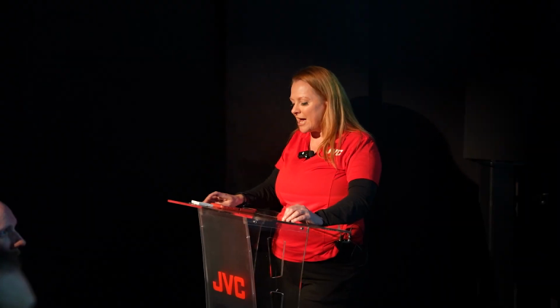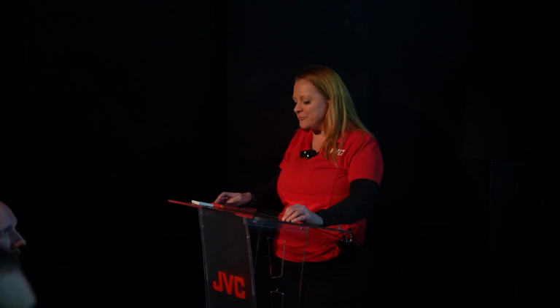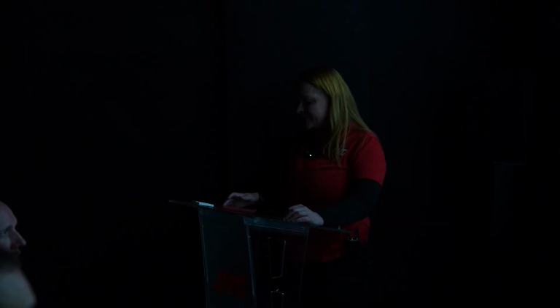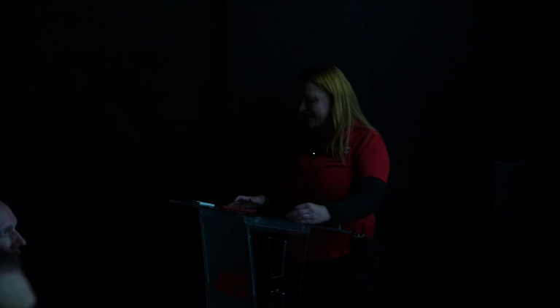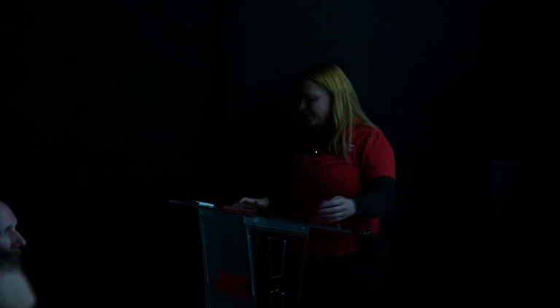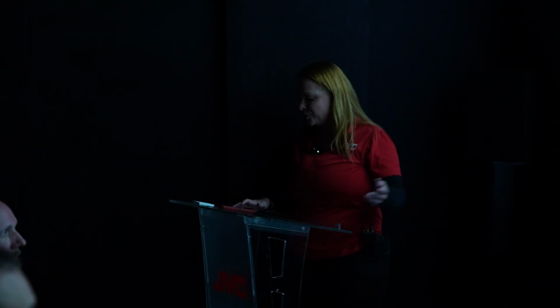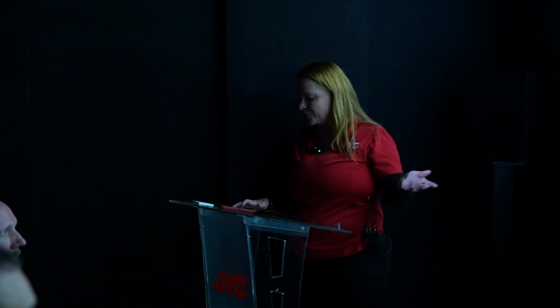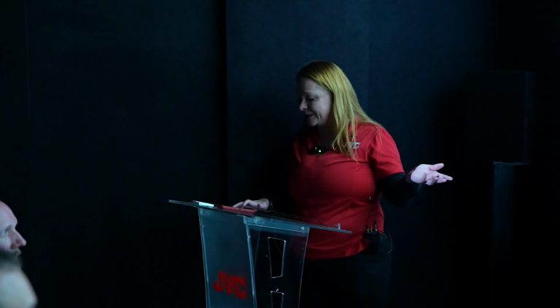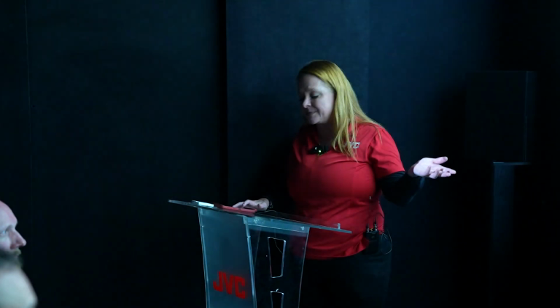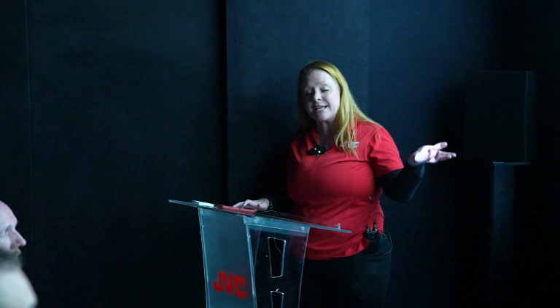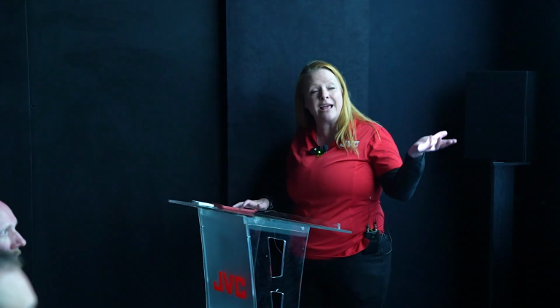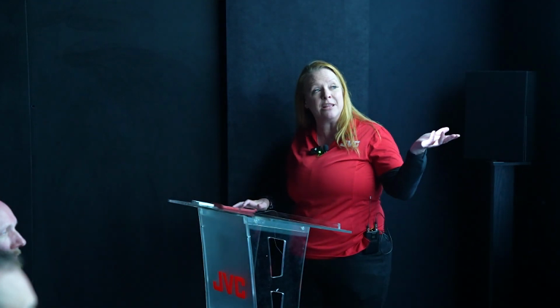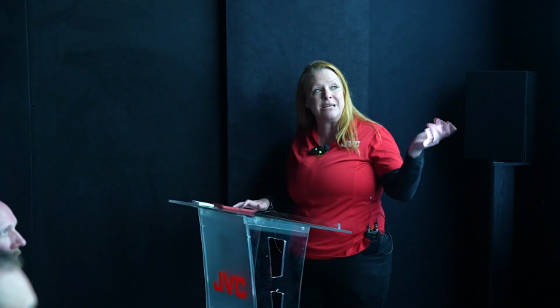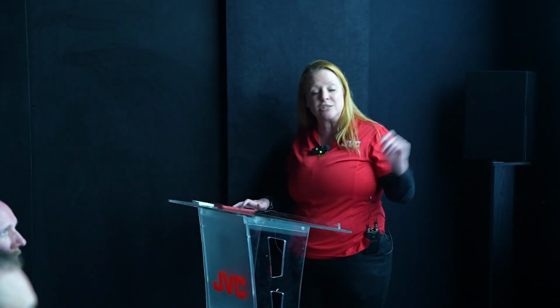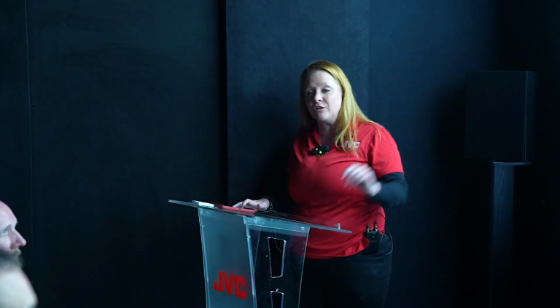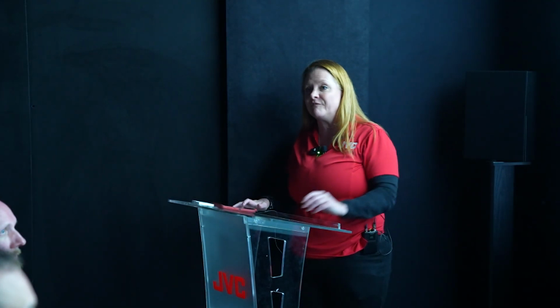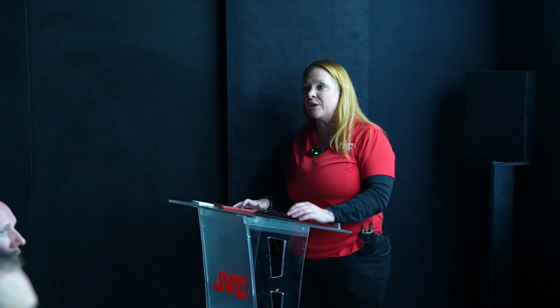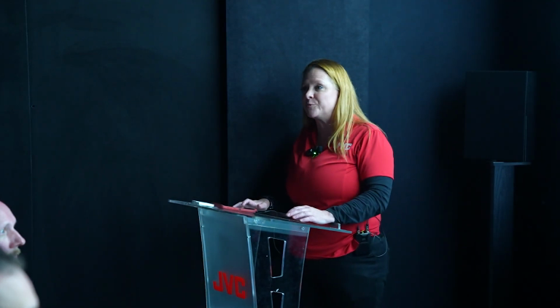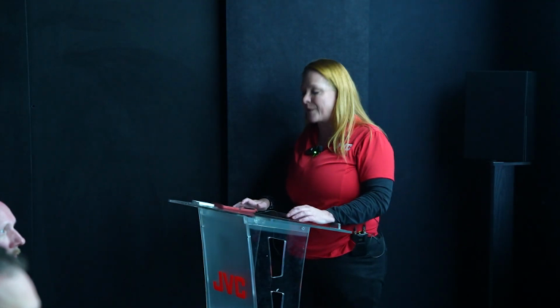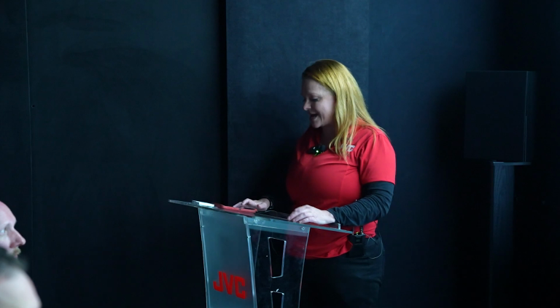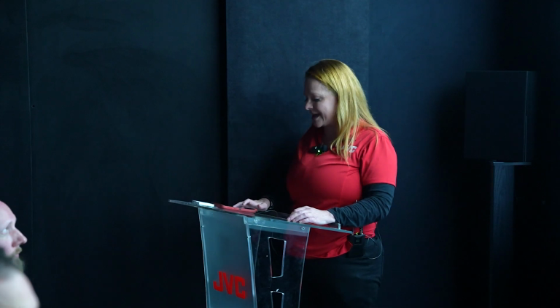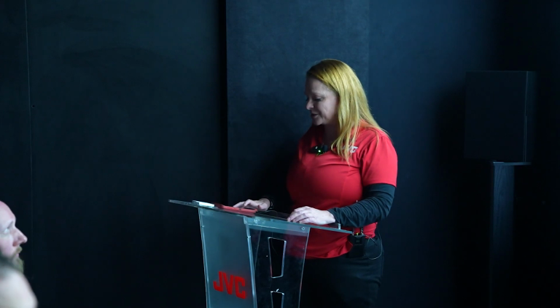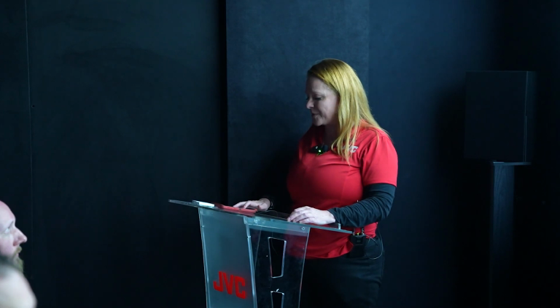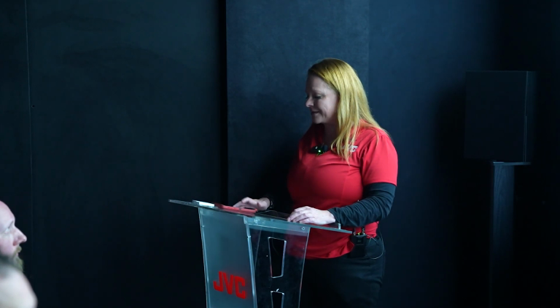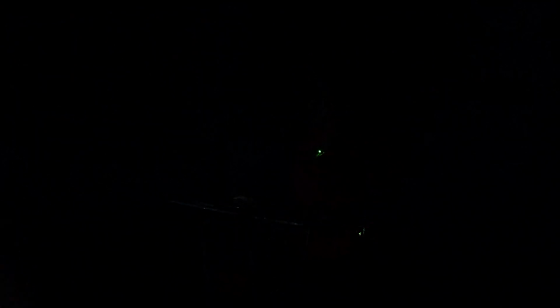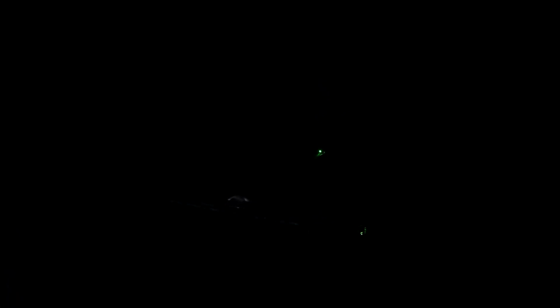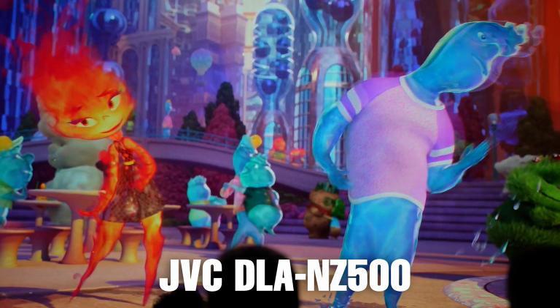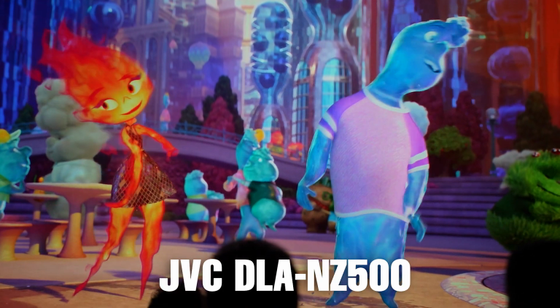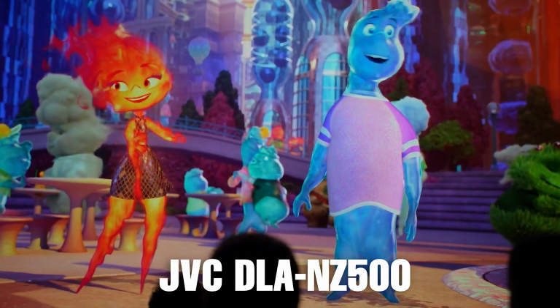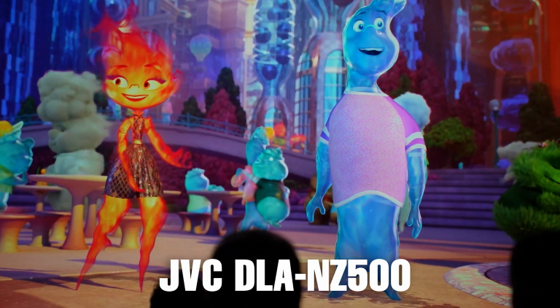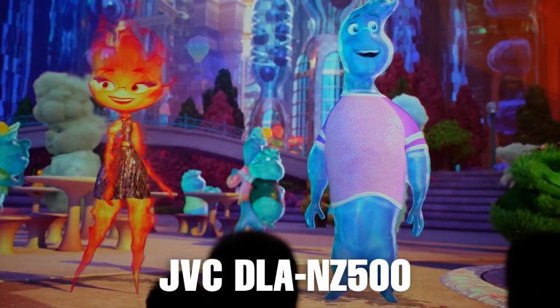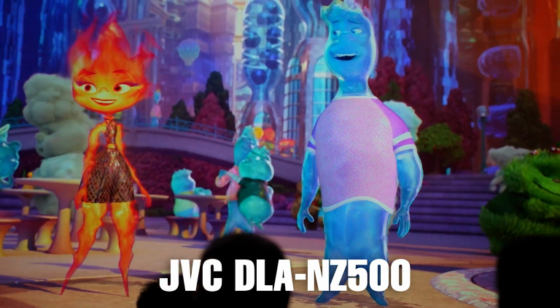Ladies and gentlemen, I present two clips: Elemental followed by Ant-Man.